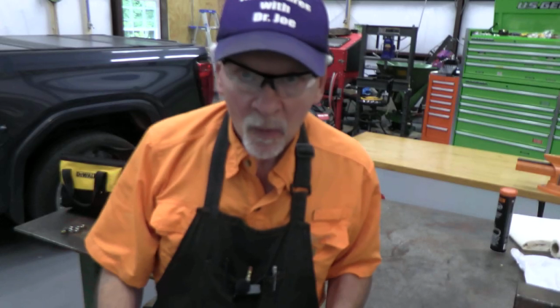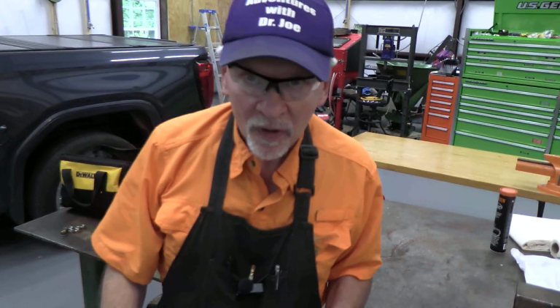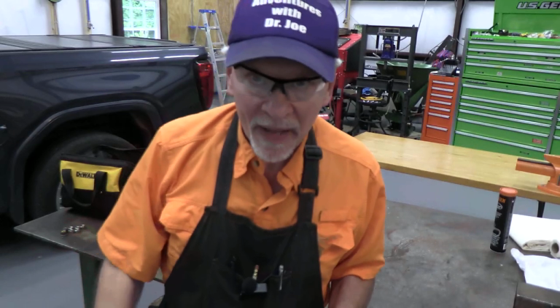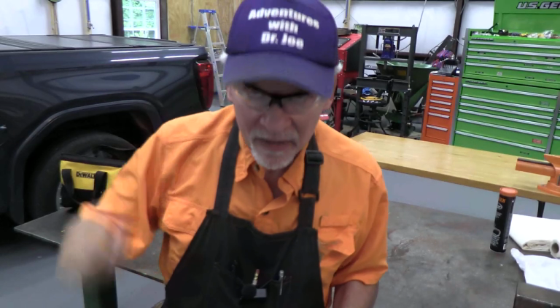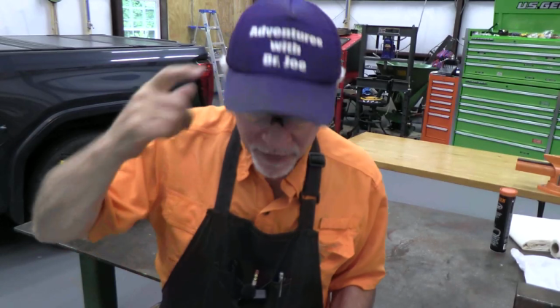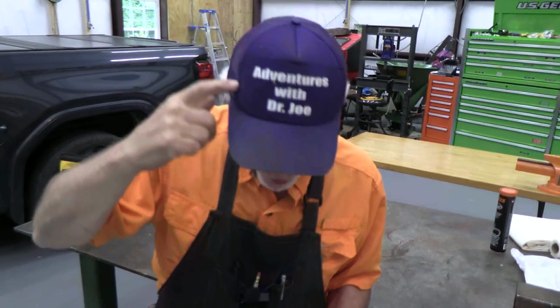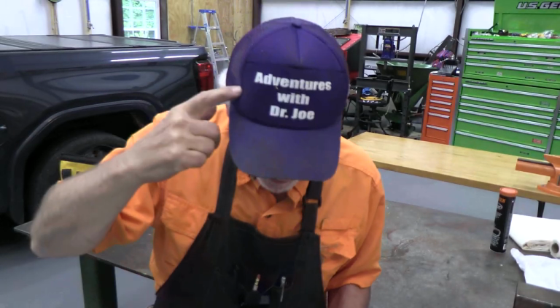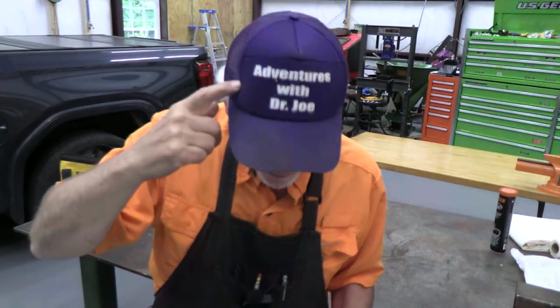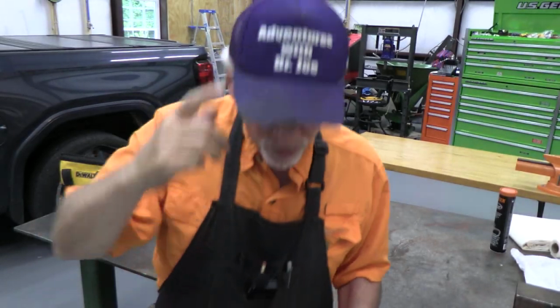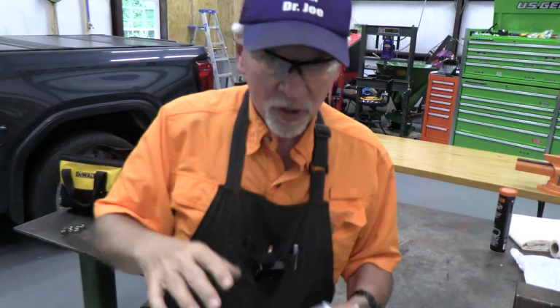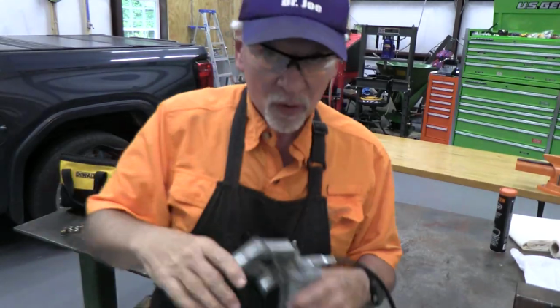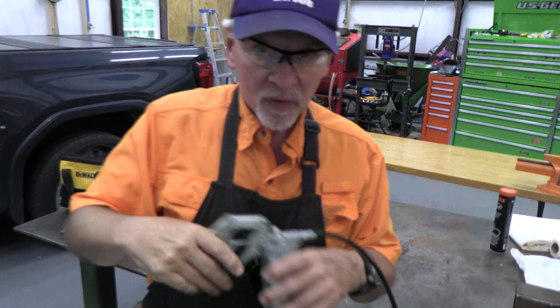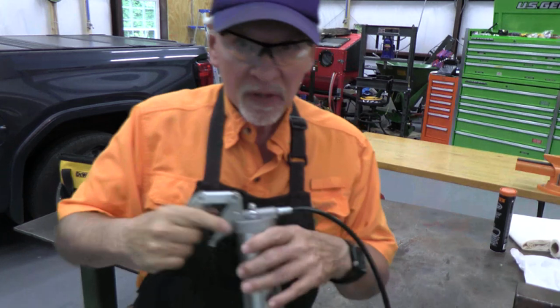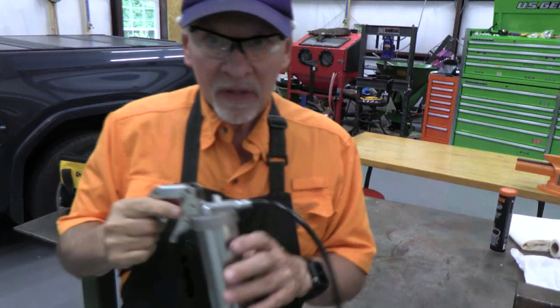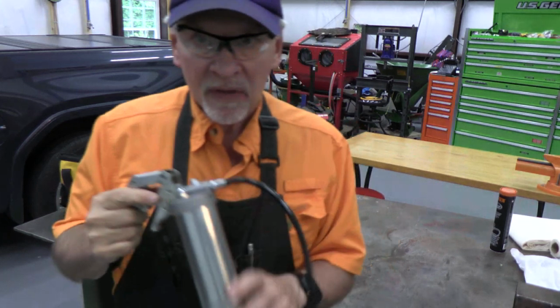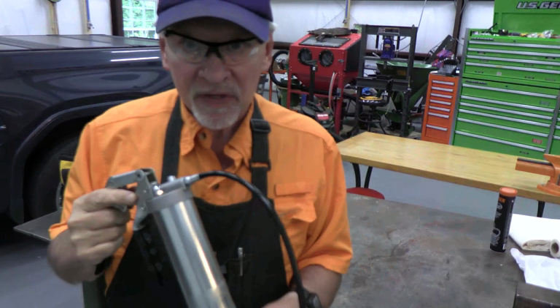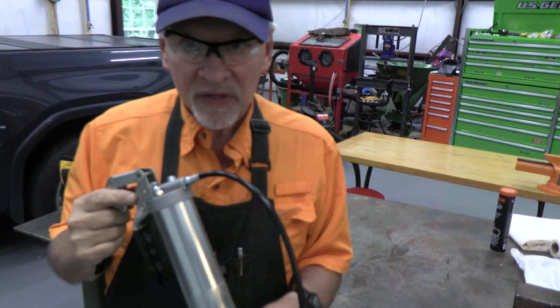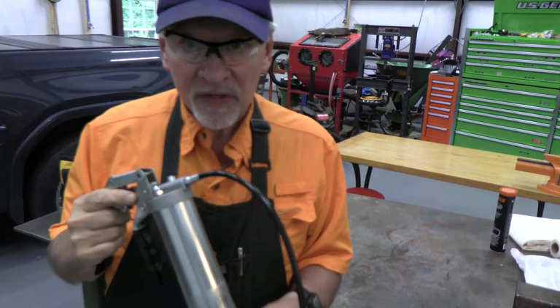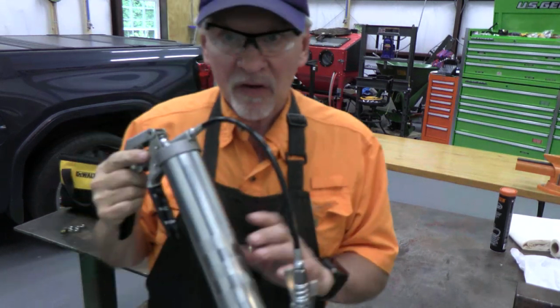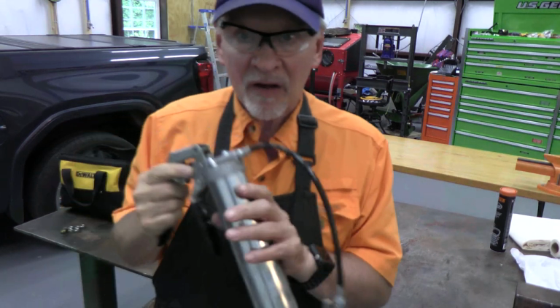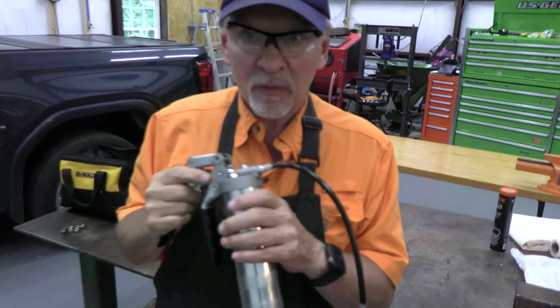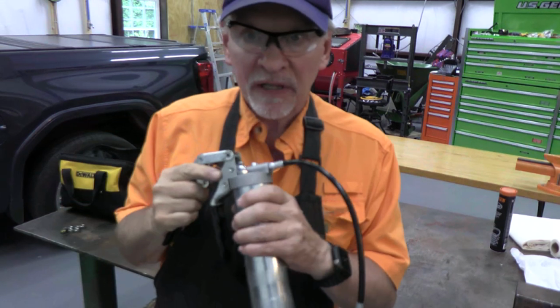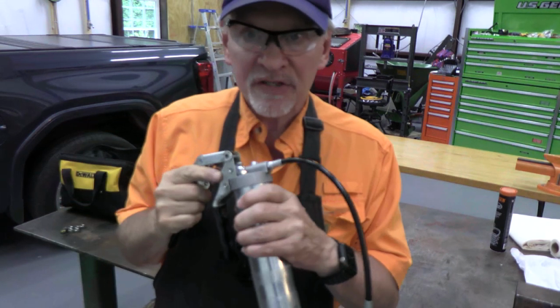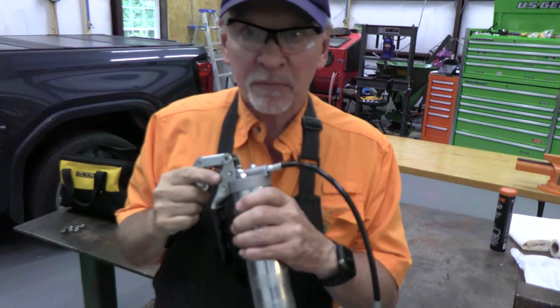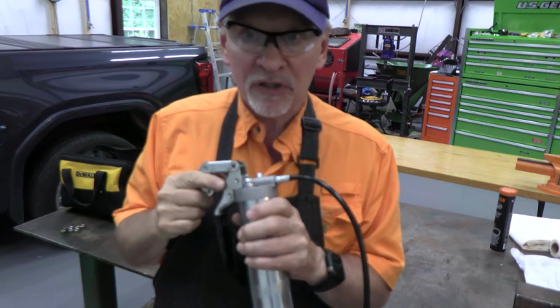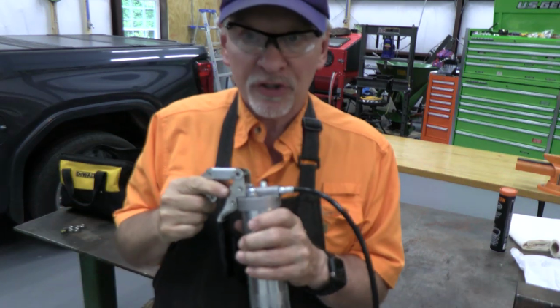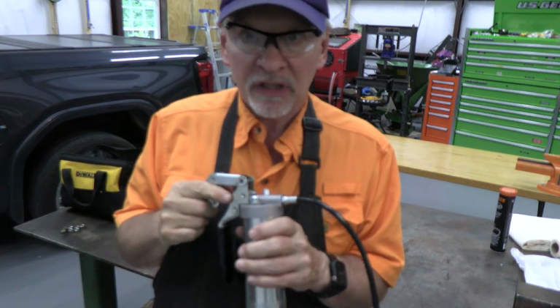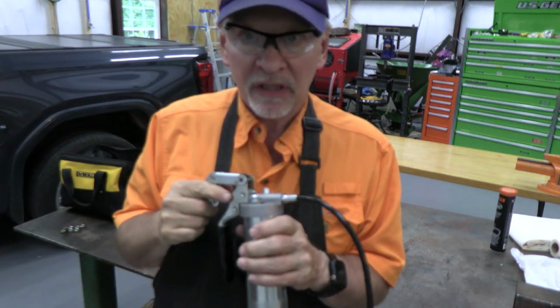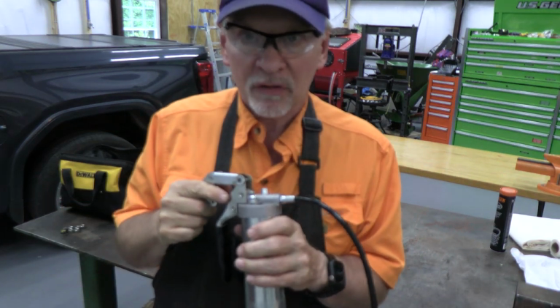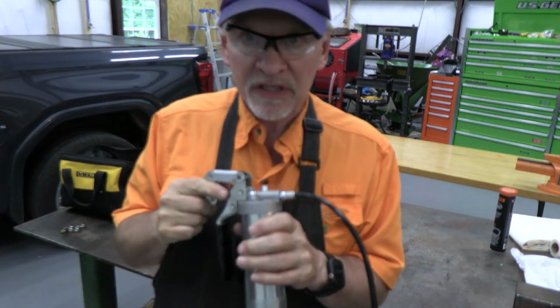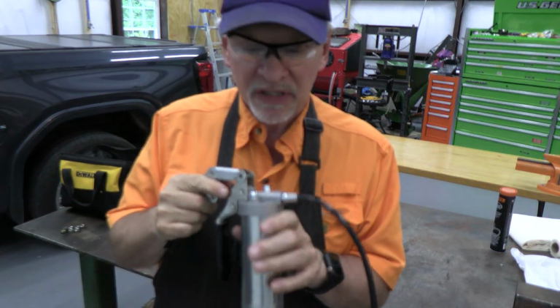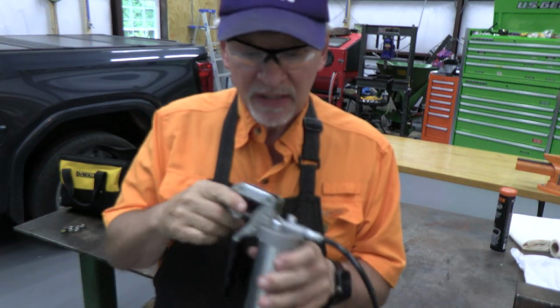Welcome back to Adventures with Dr. Joe. This is a video on how to replace the plunger in a grease gun.